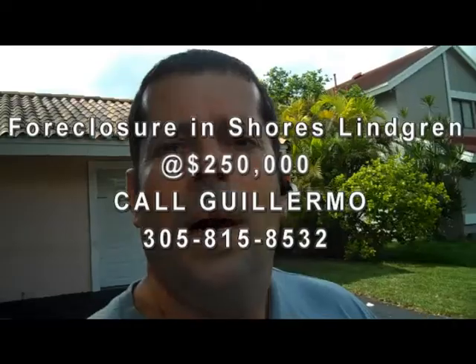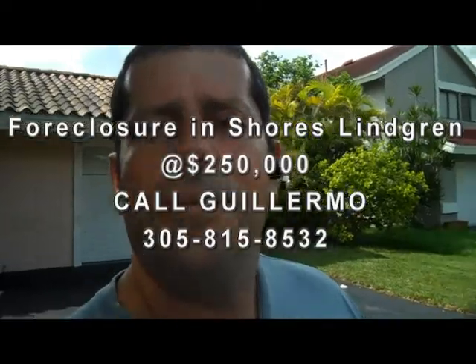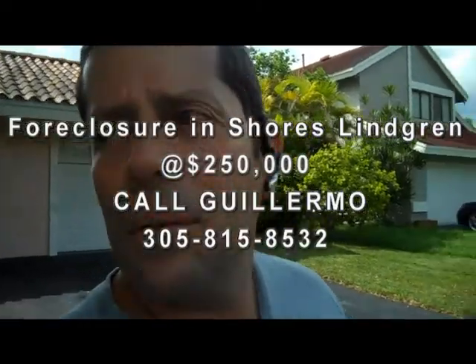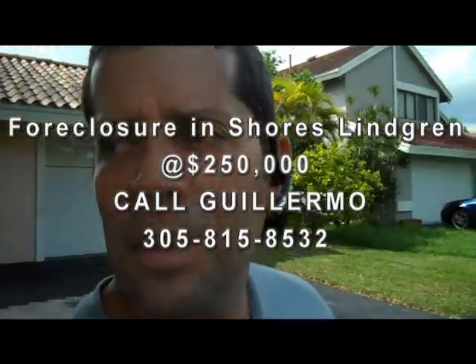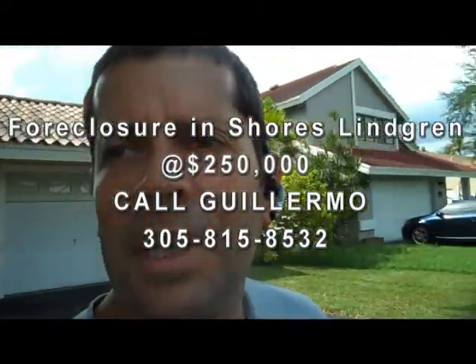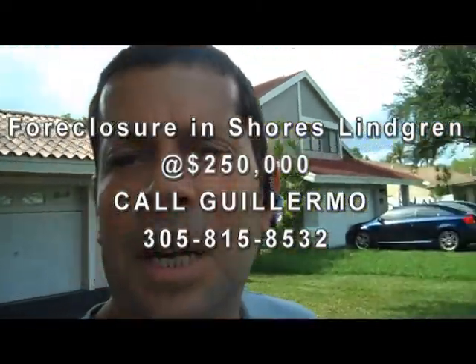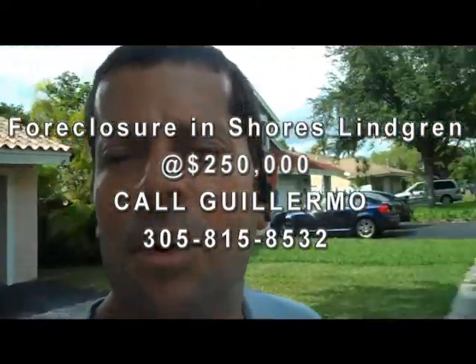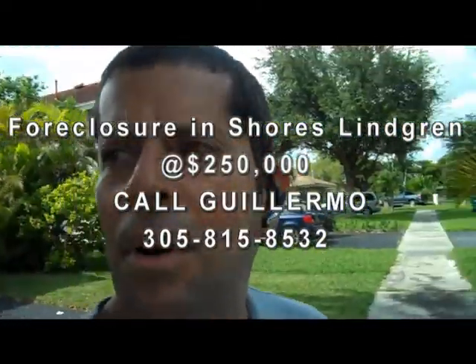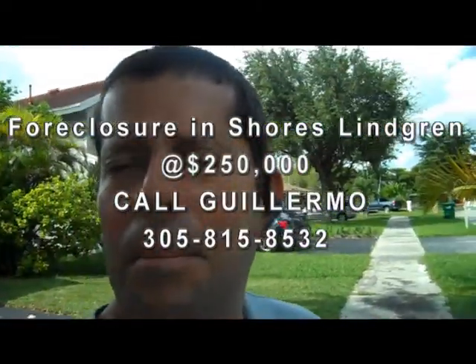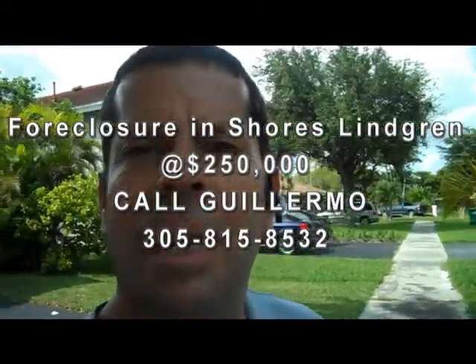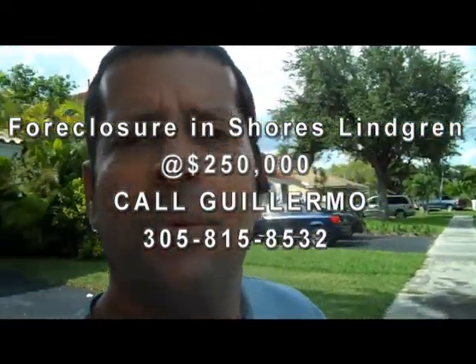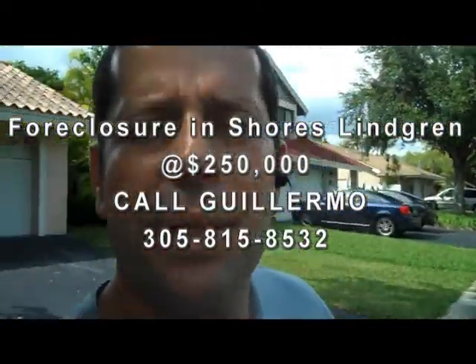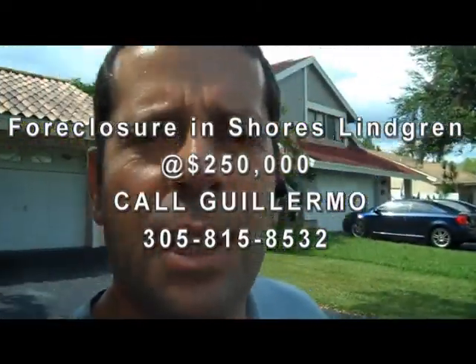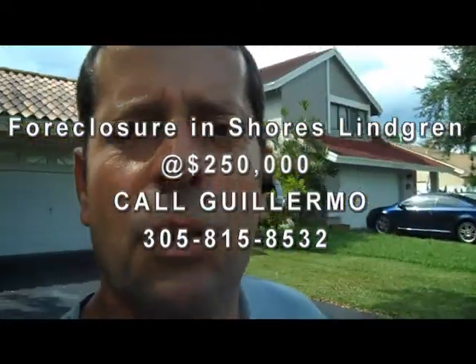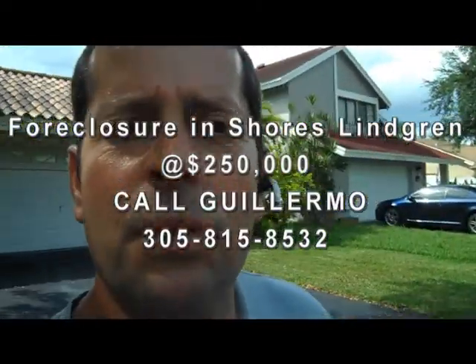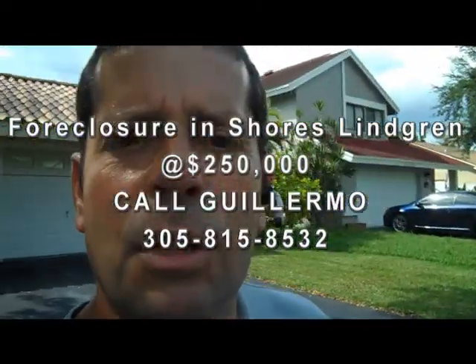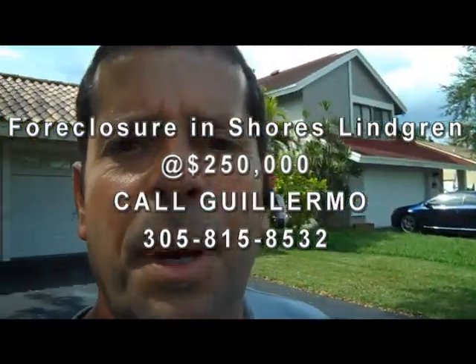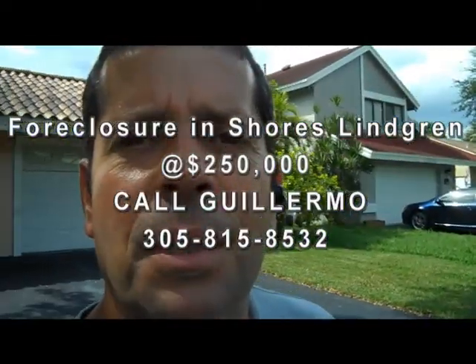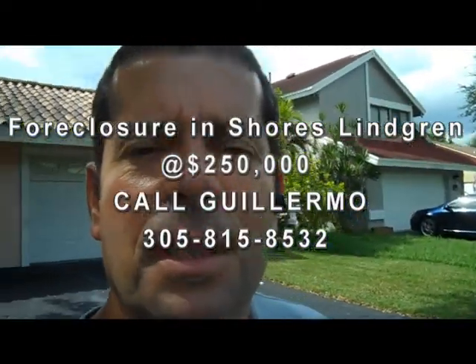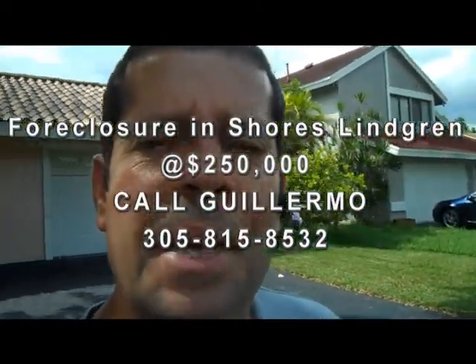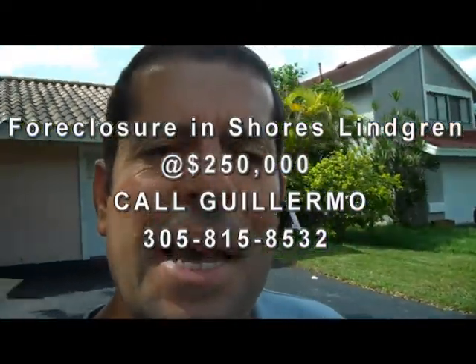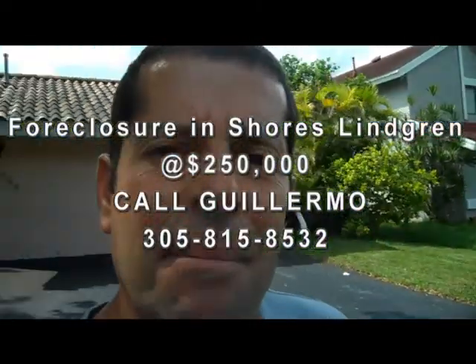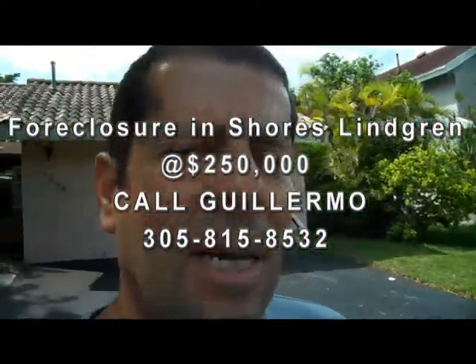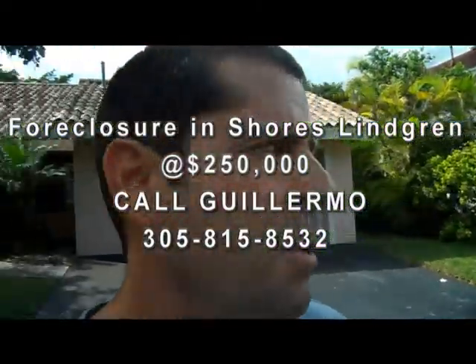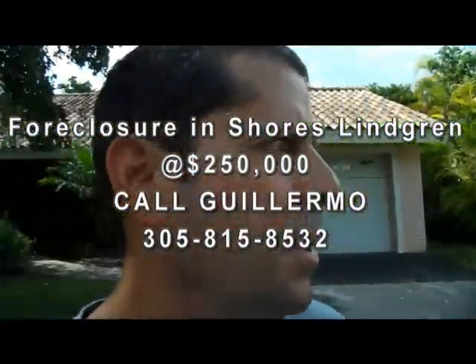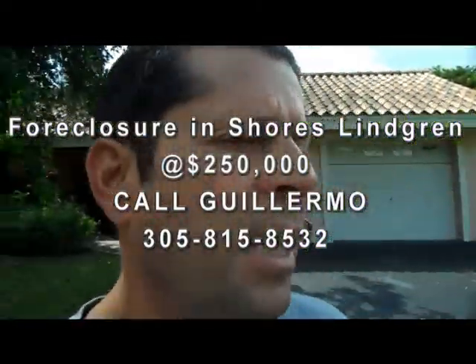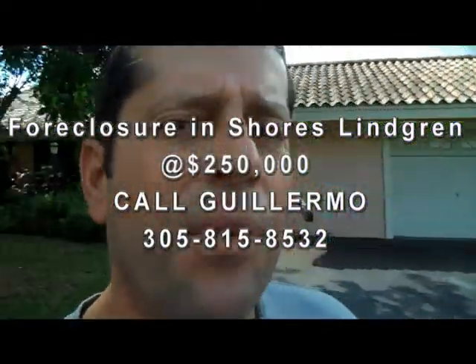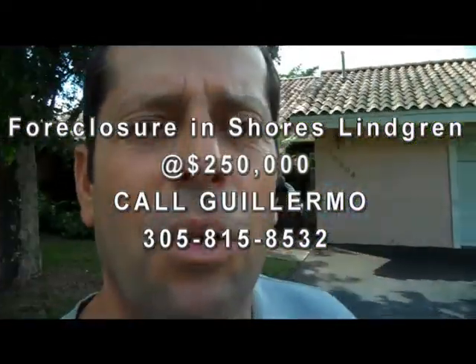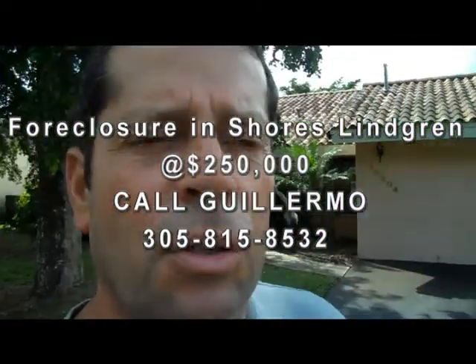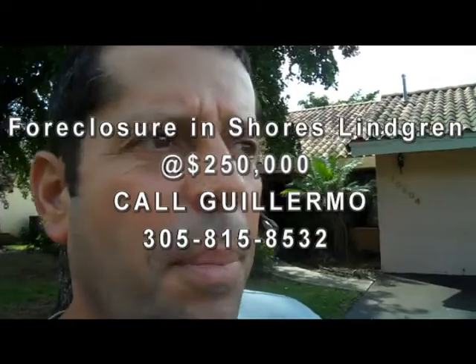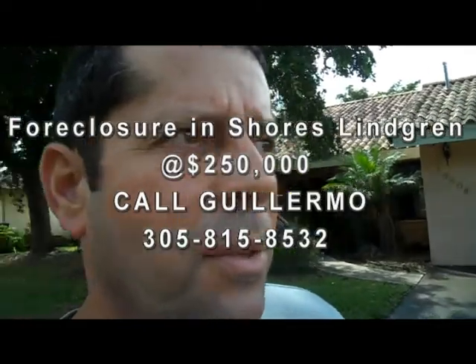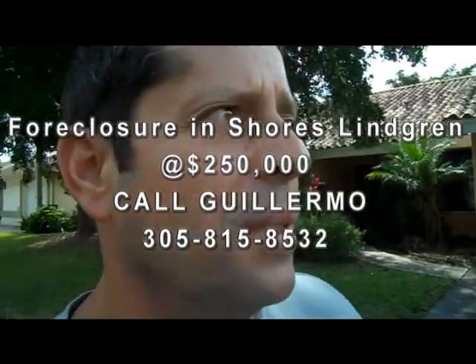Hi folks, this is Guillermo, Miami real estate short sale specialist and Miami real estate foreclosure specialist.